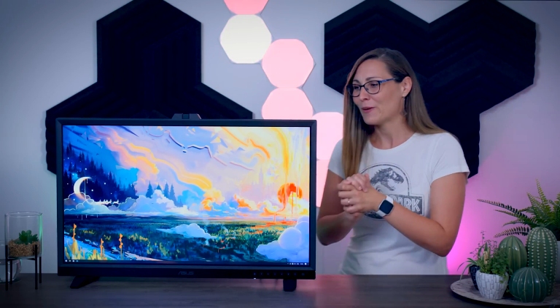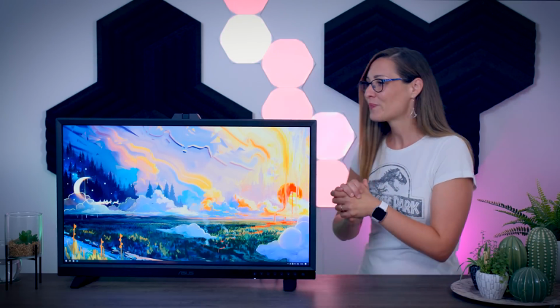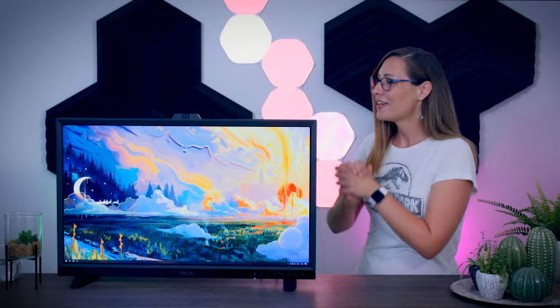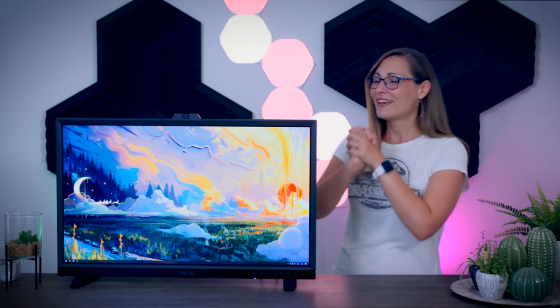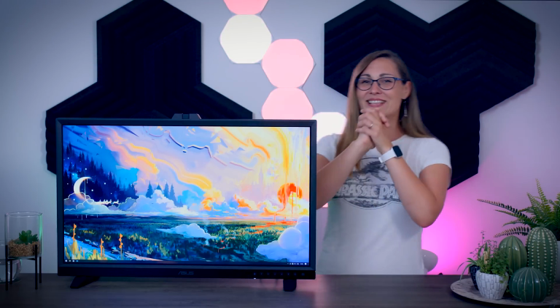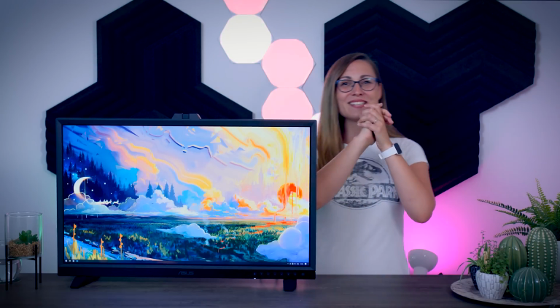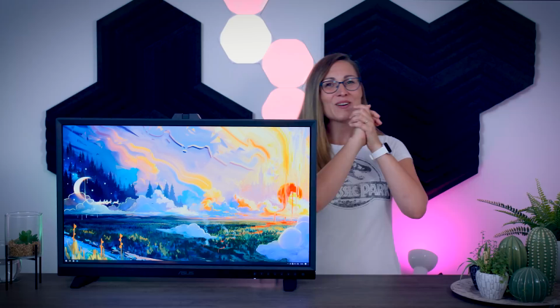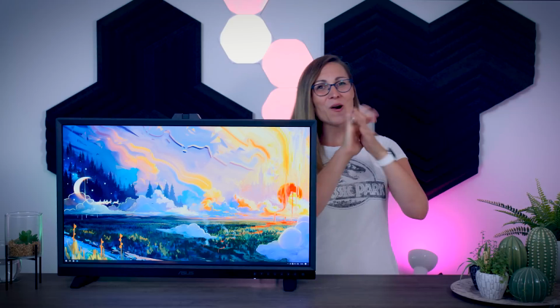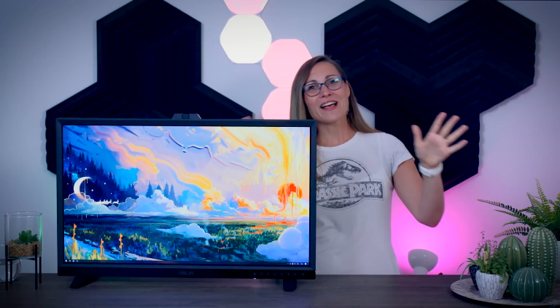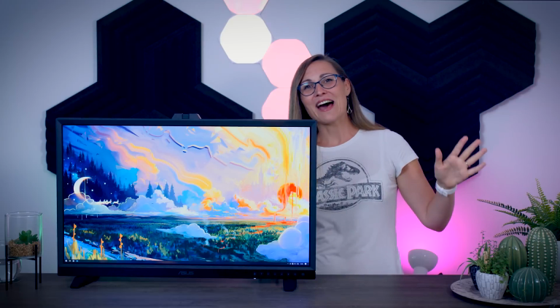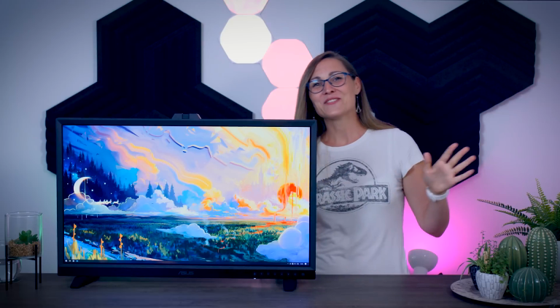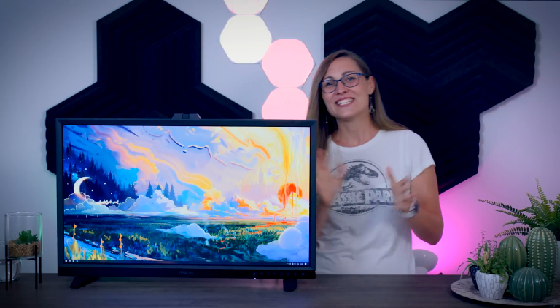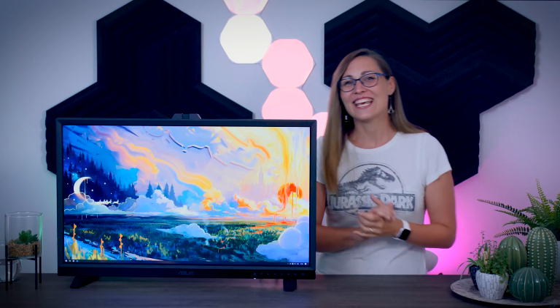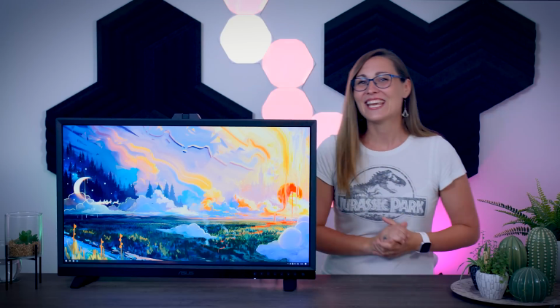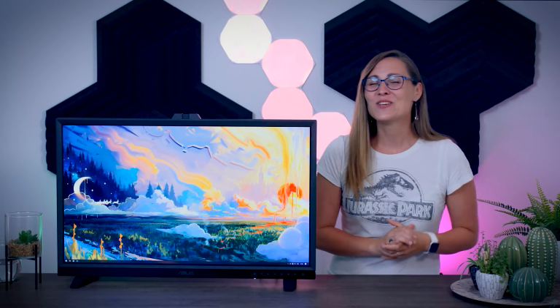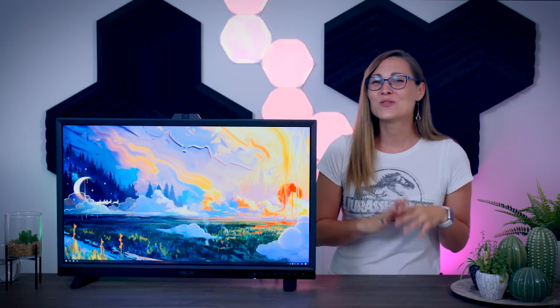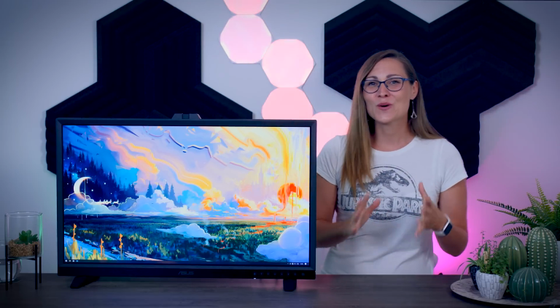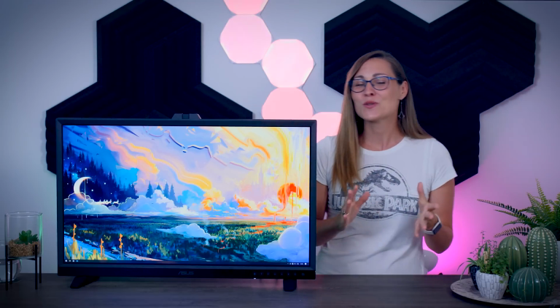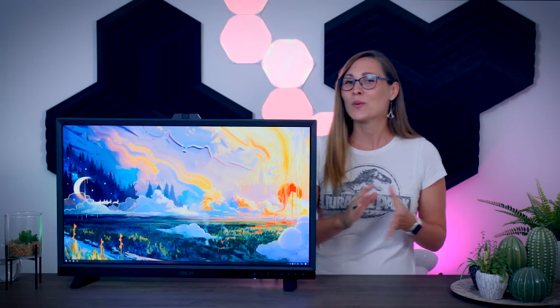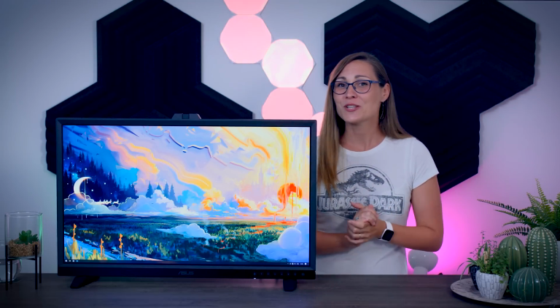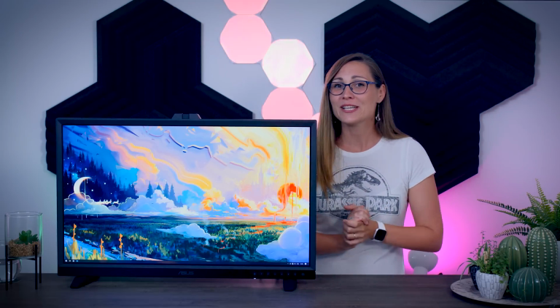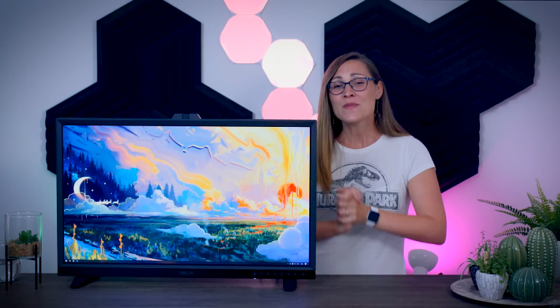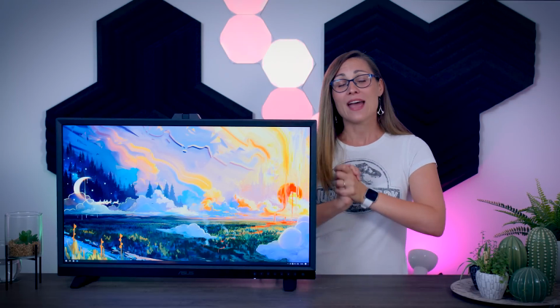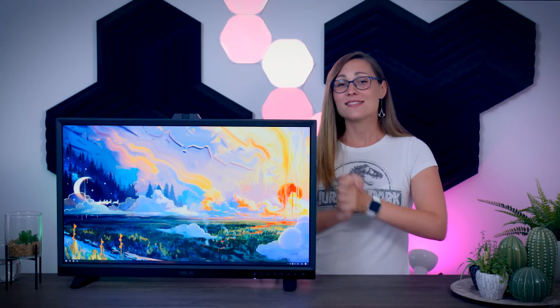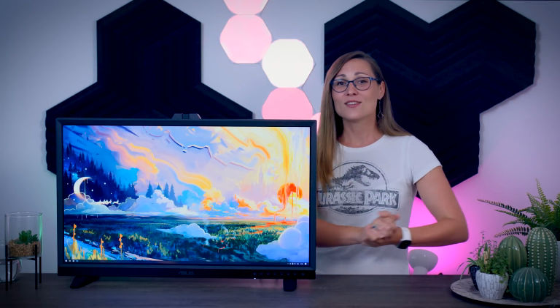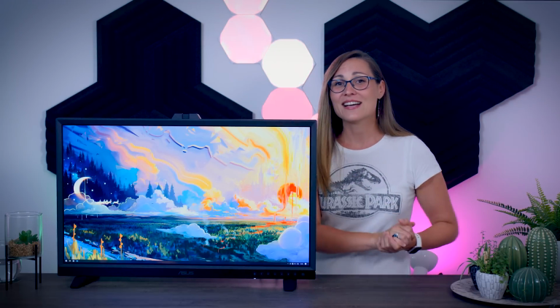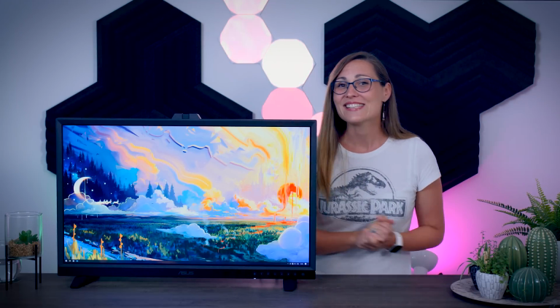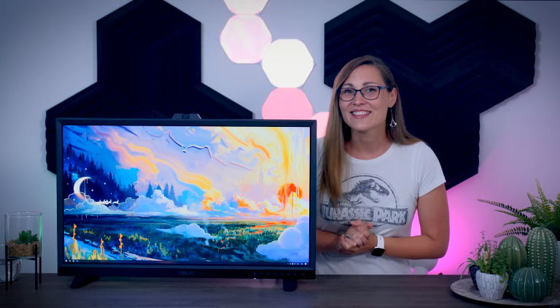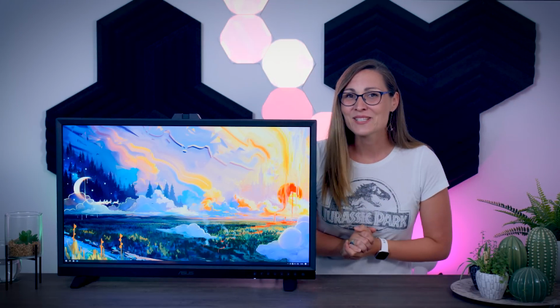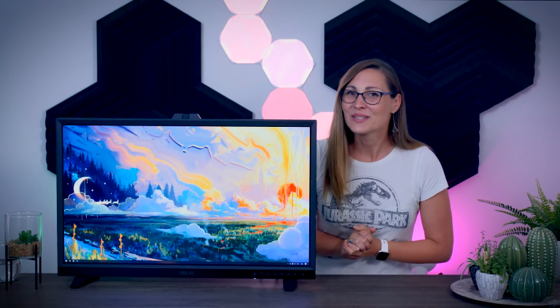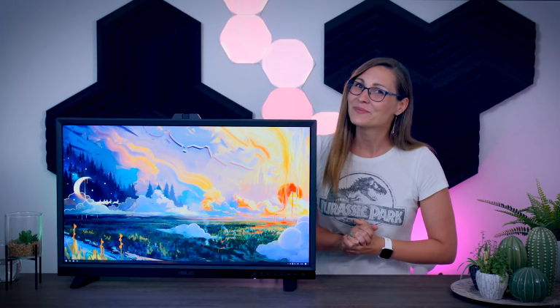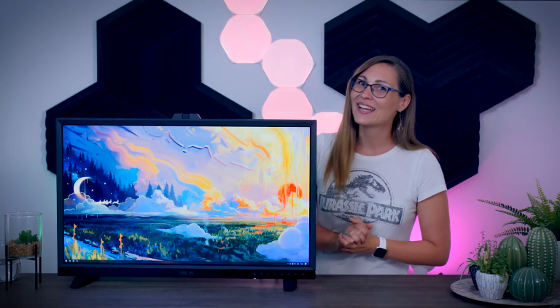This is all I have for today. Thank you so much for watching, and see you guys in the next one. Bye!